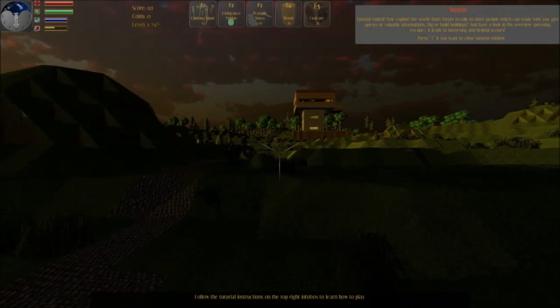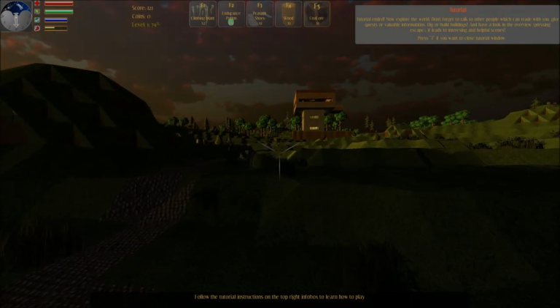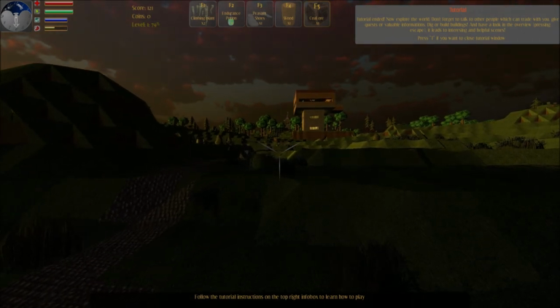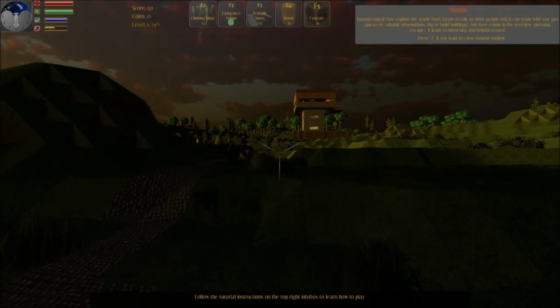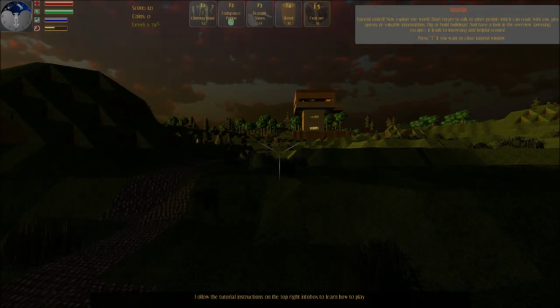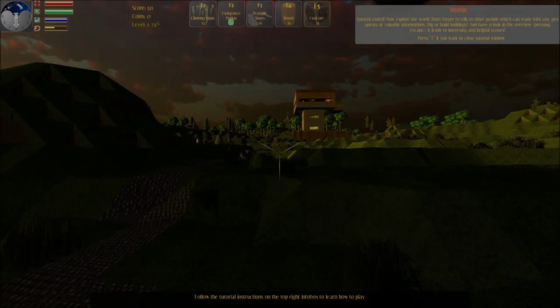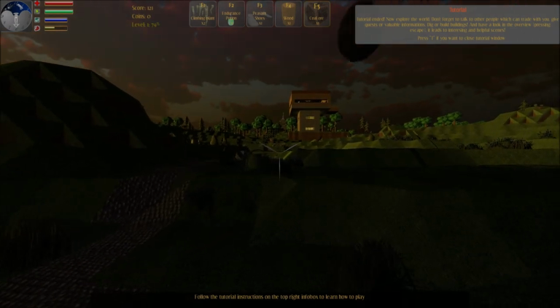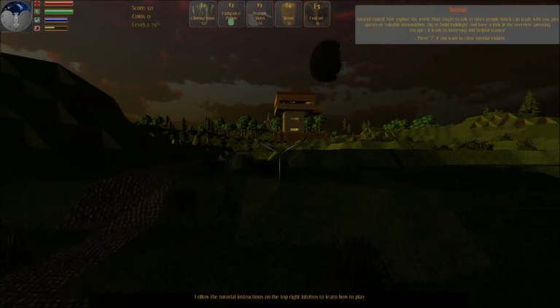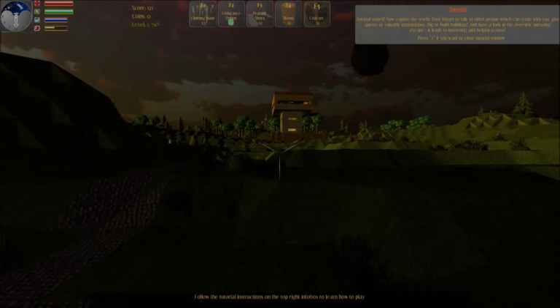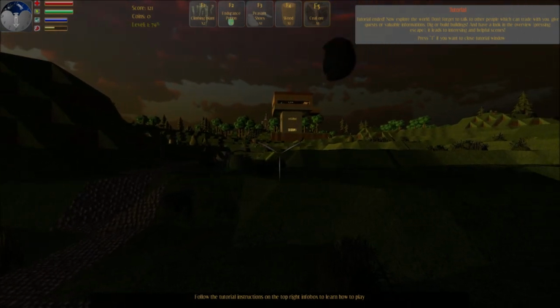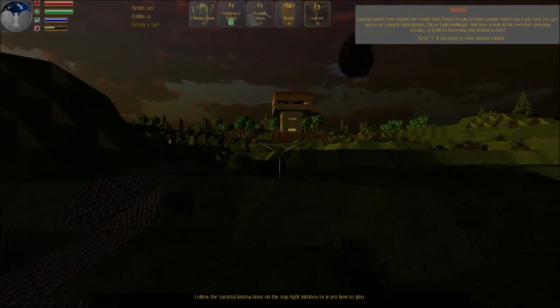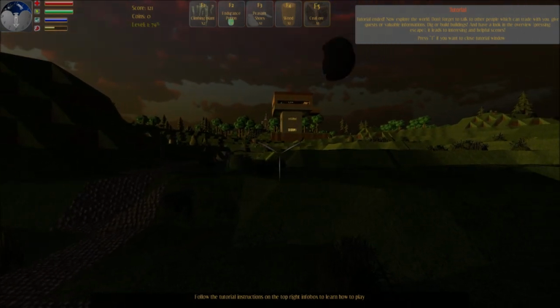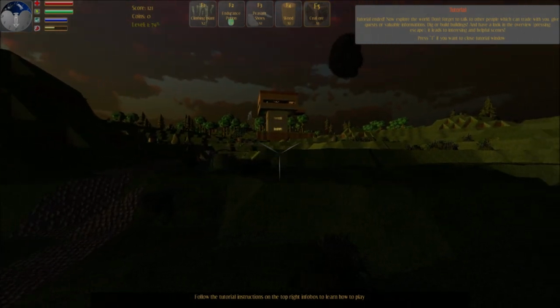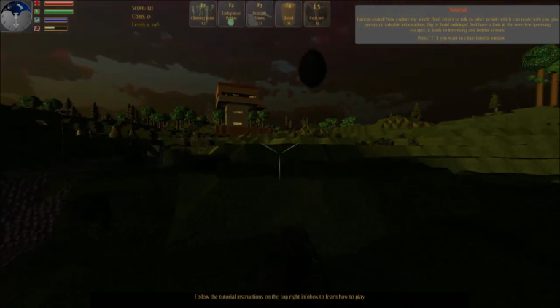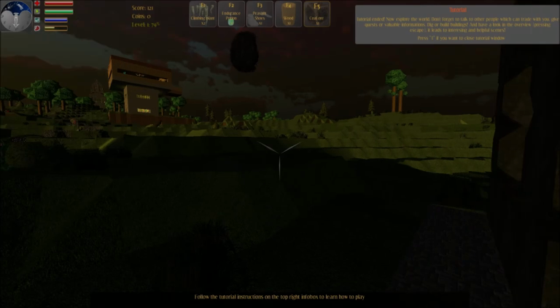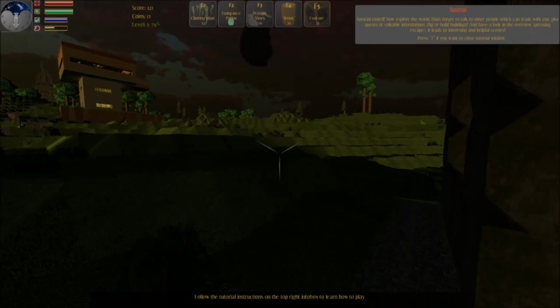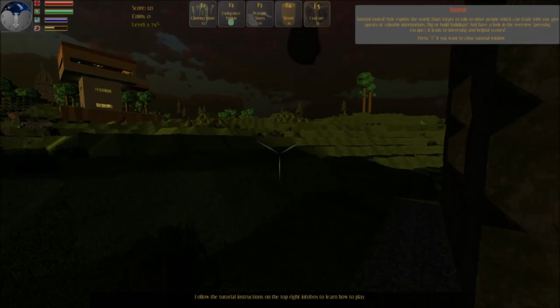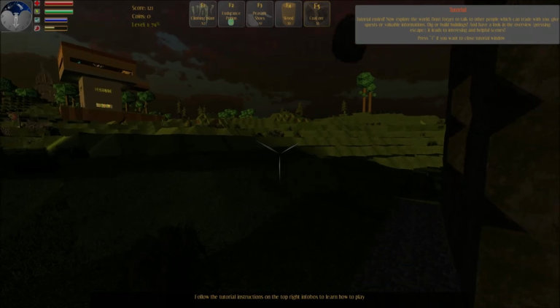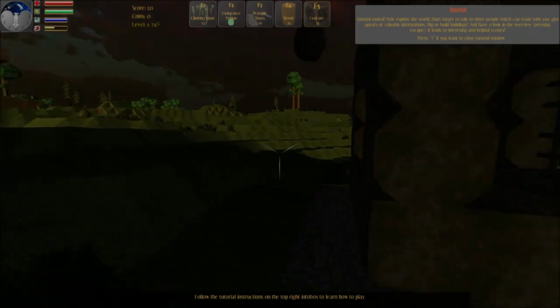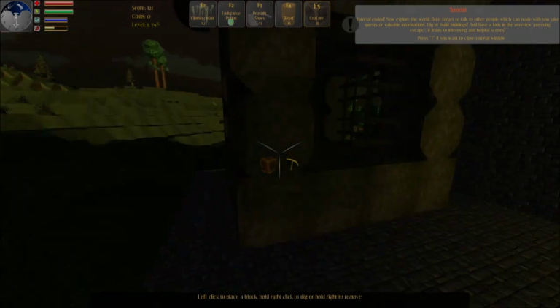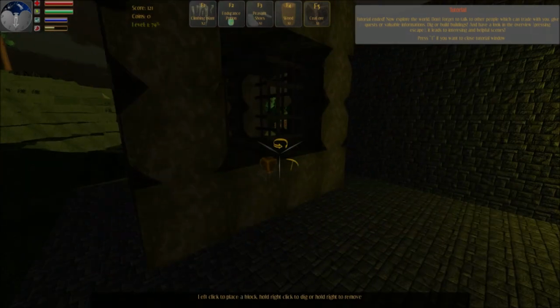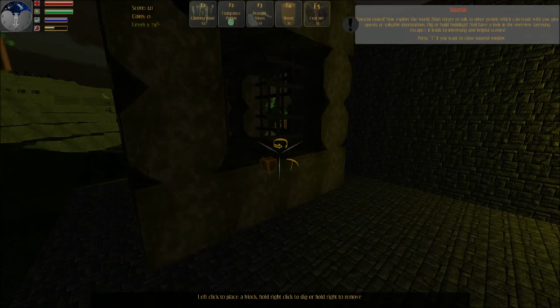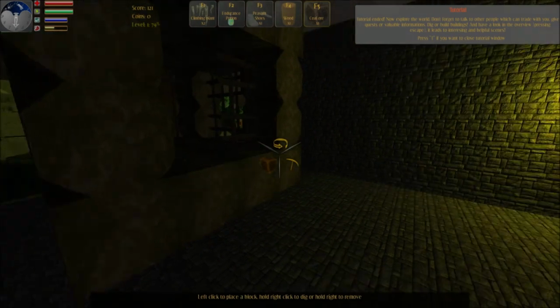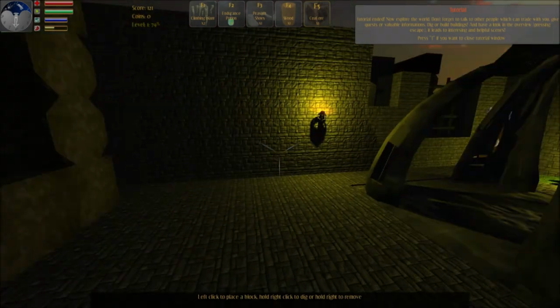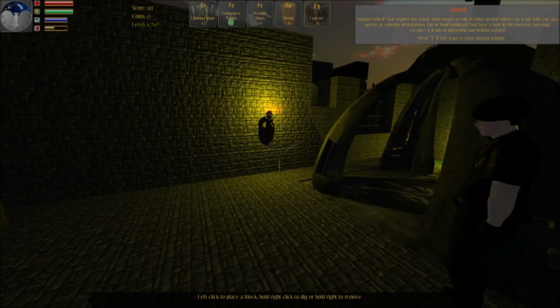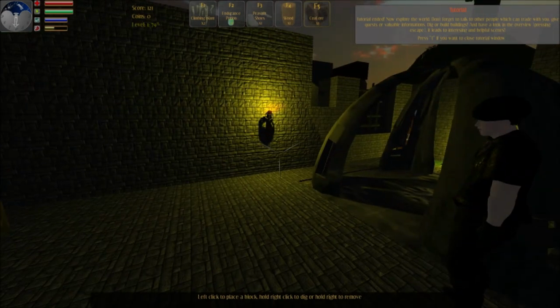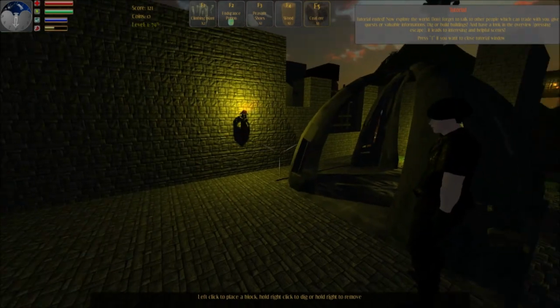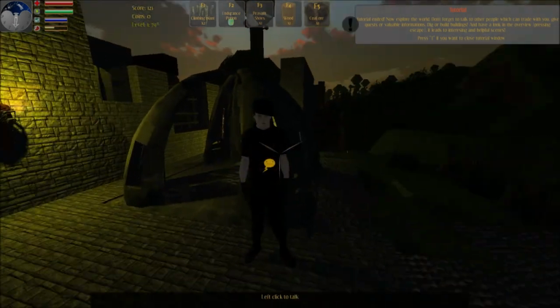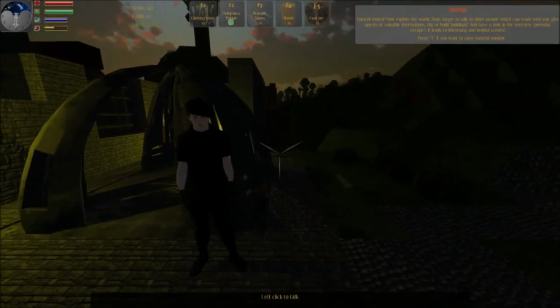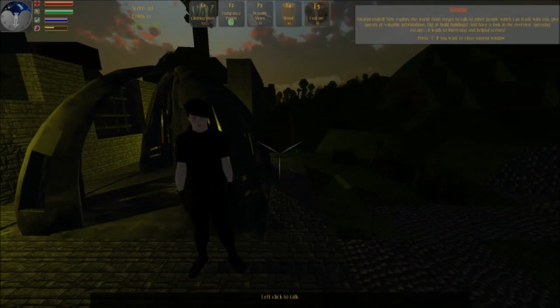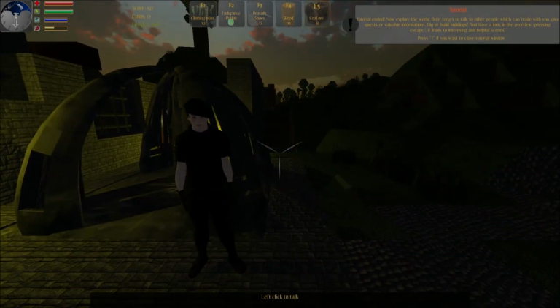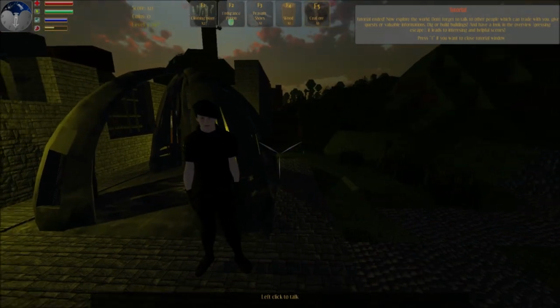Dig or build buildings. And have a look in the overview by pressing escape — it leads to interesting and helpful scenes.